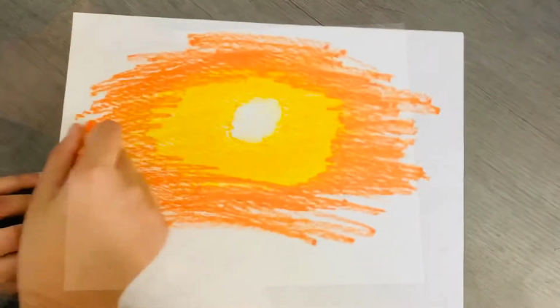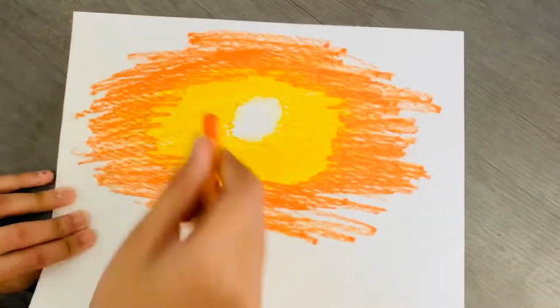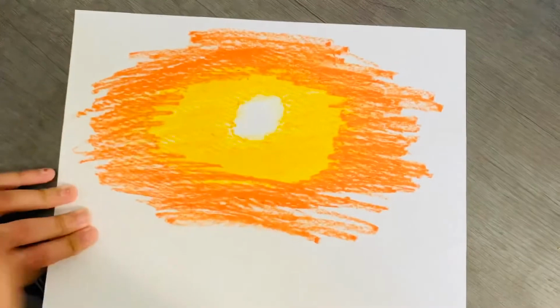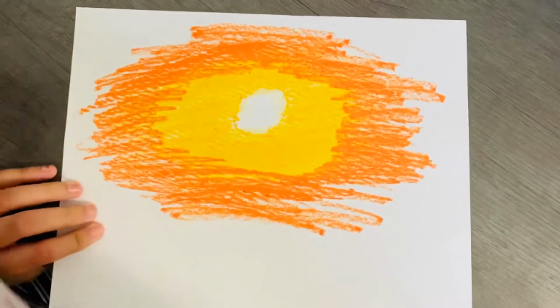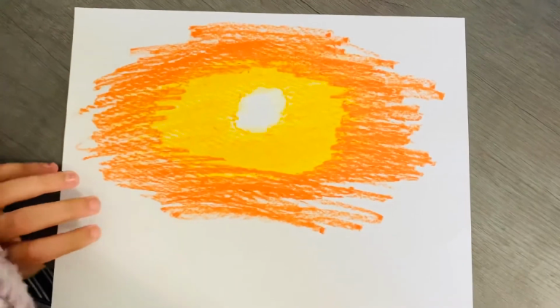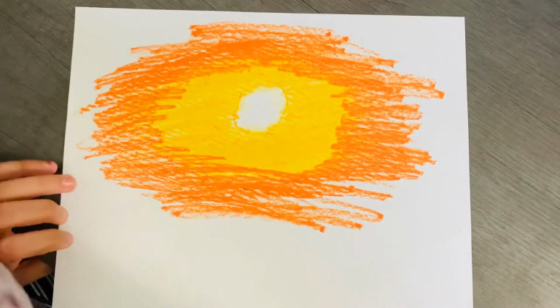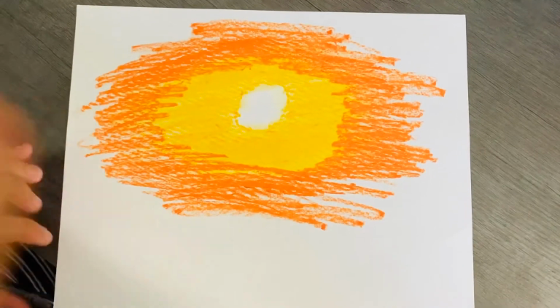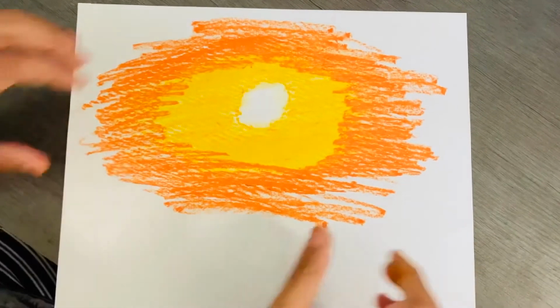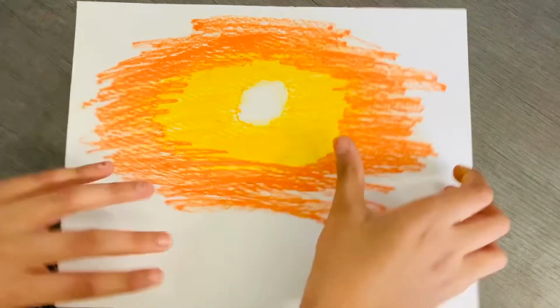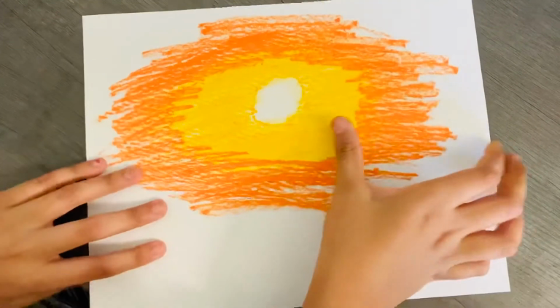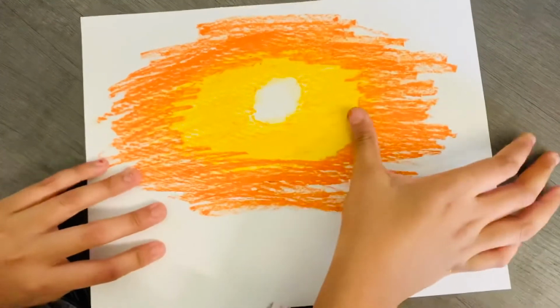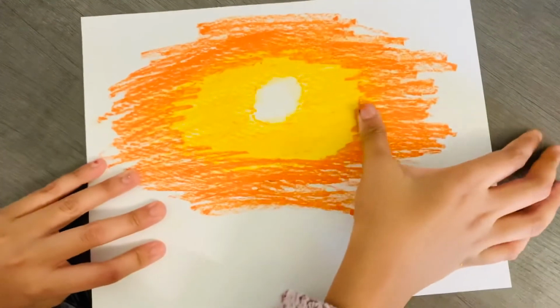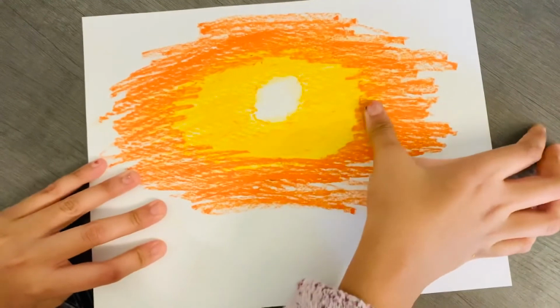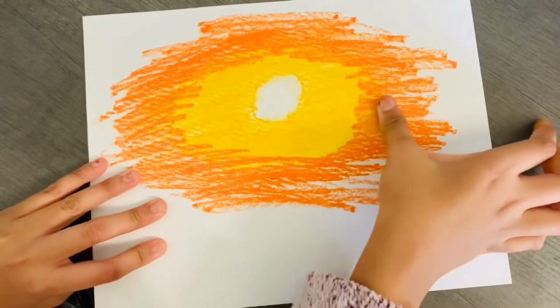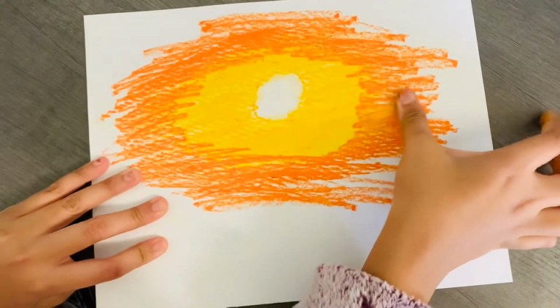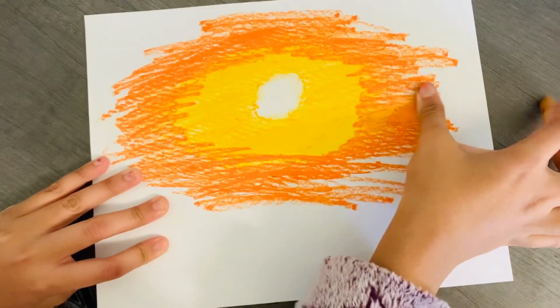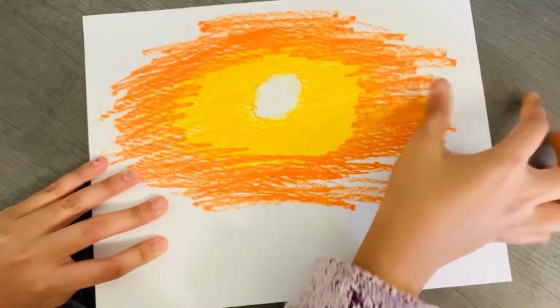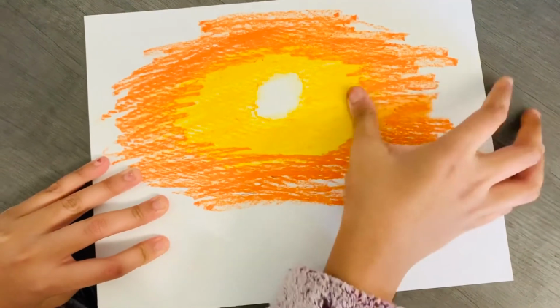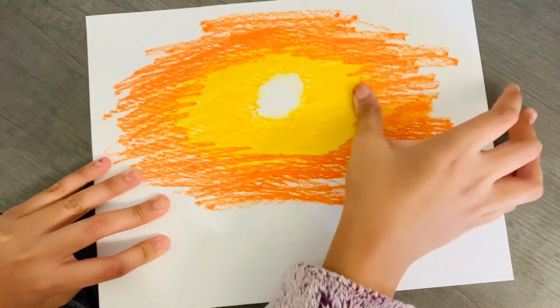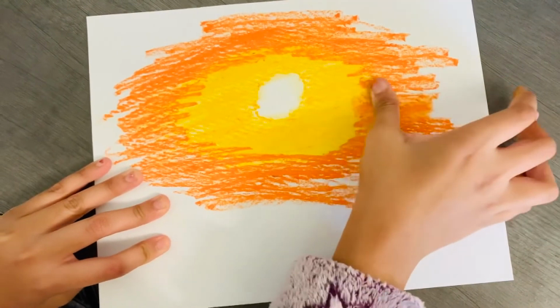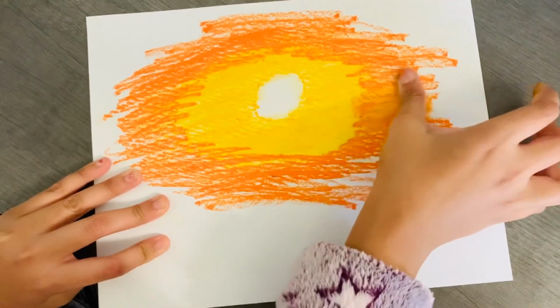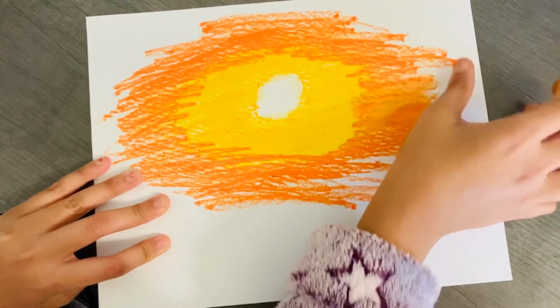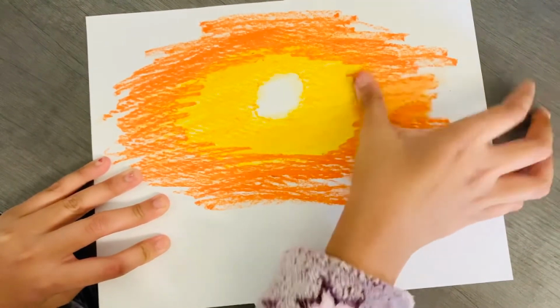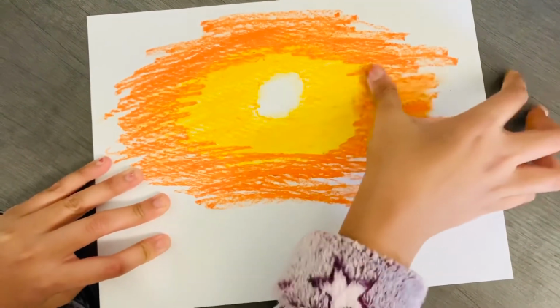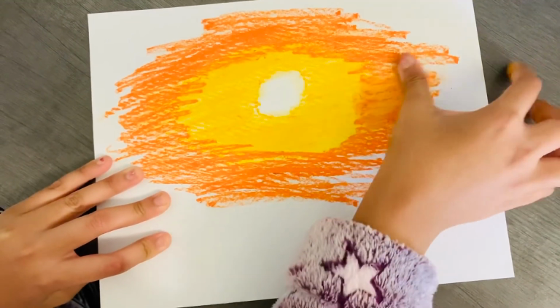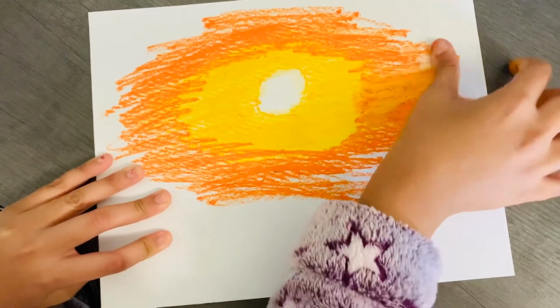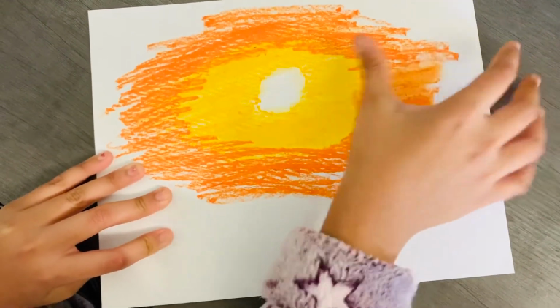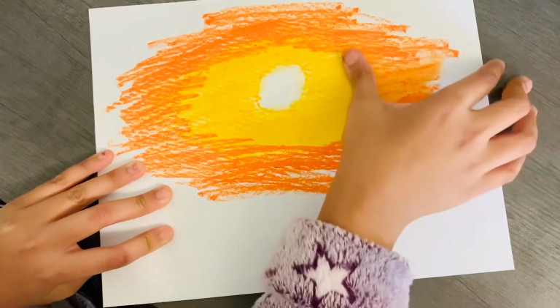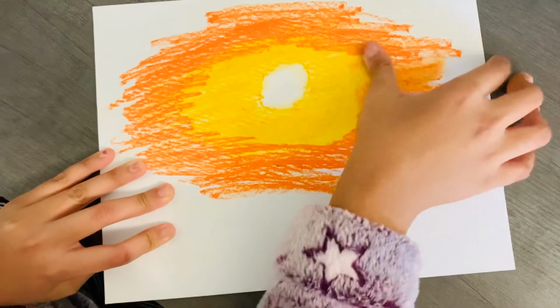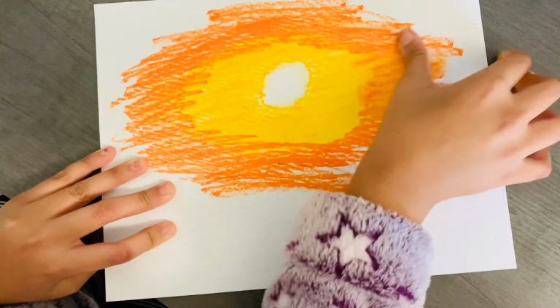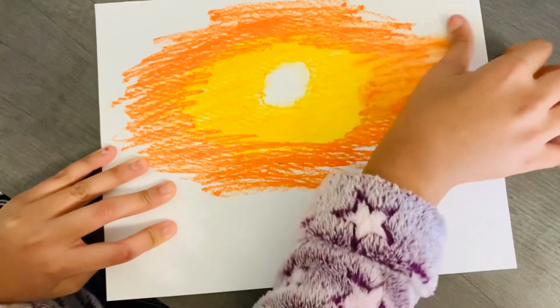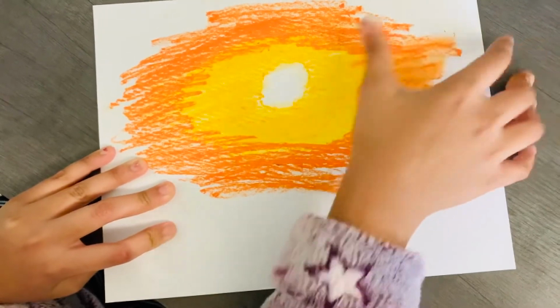Once you've finished coloring, you're going to take your finger and smudge it again.